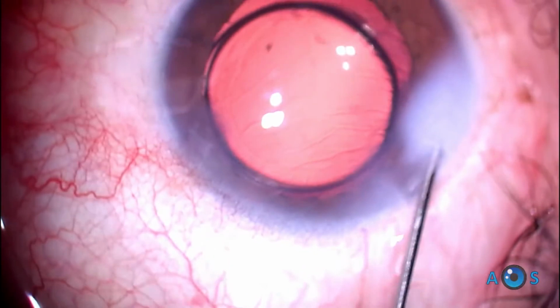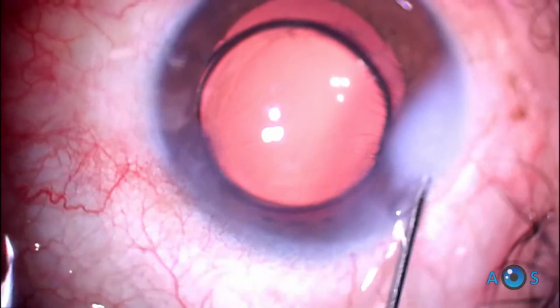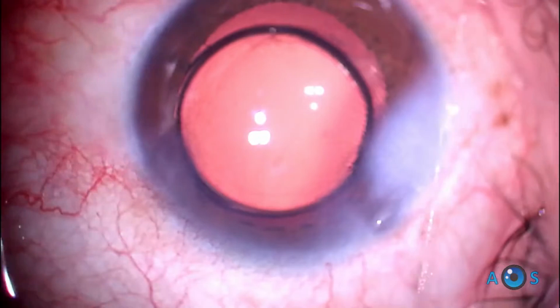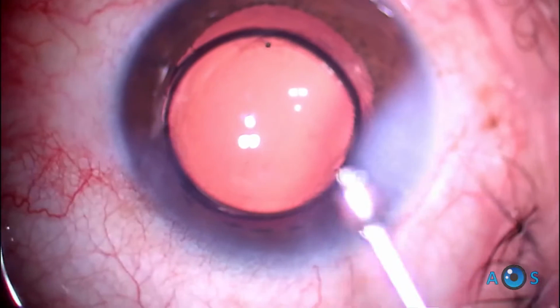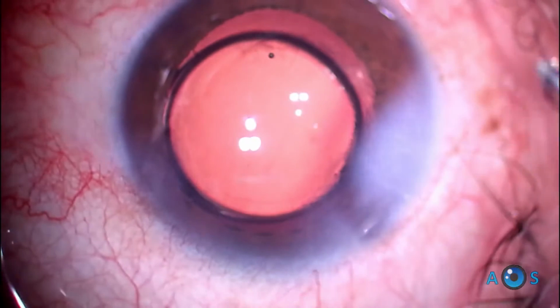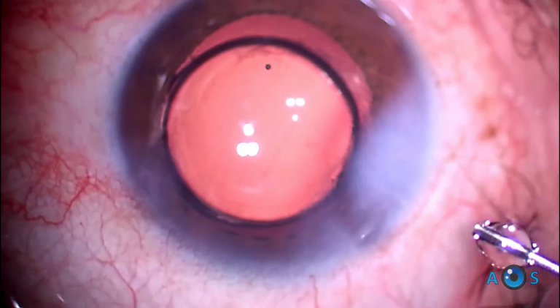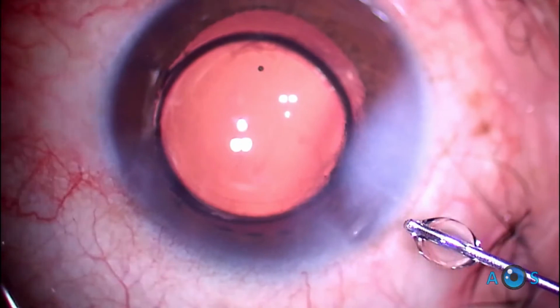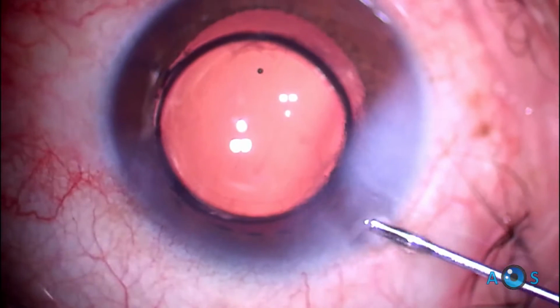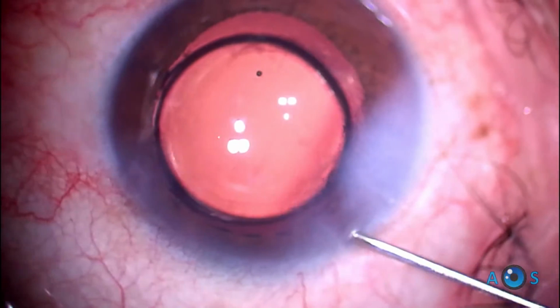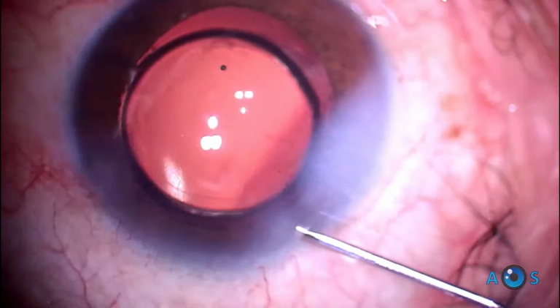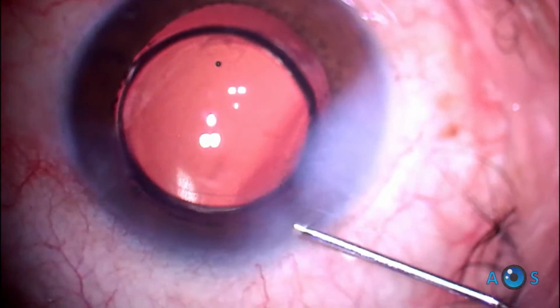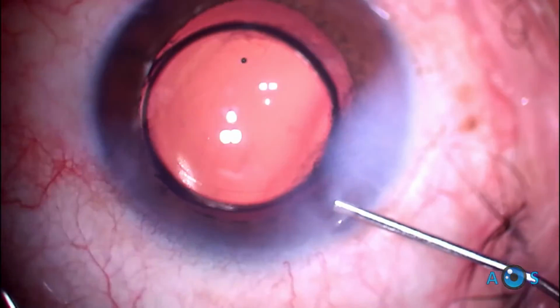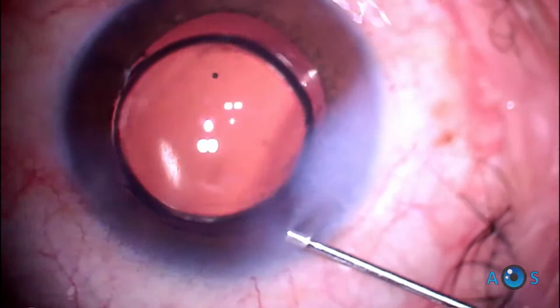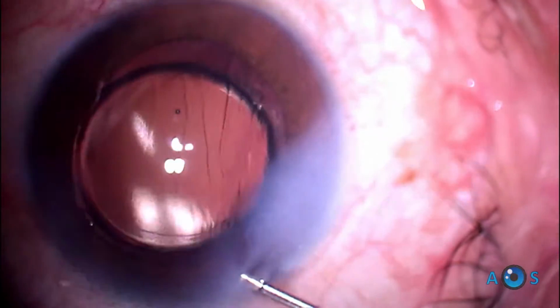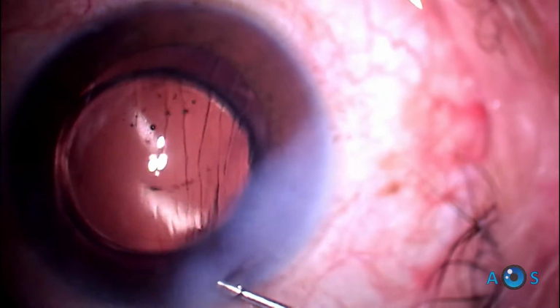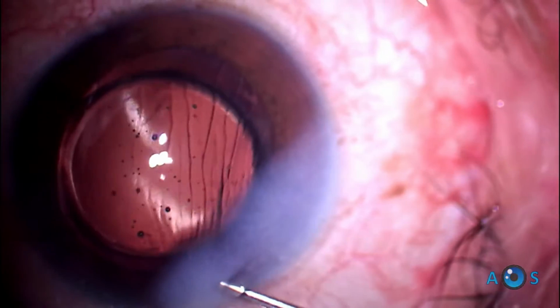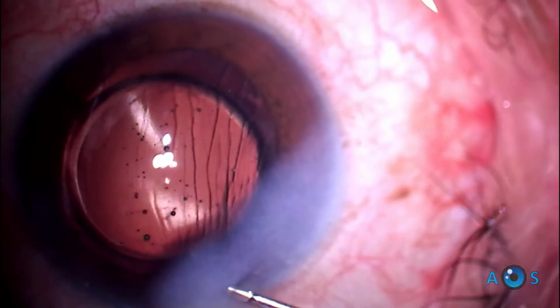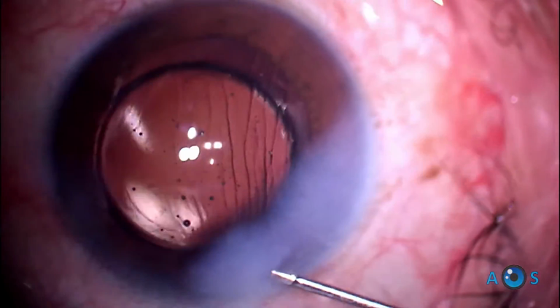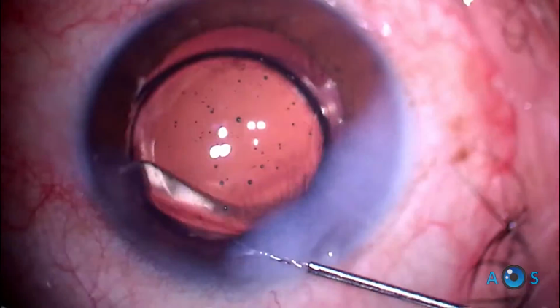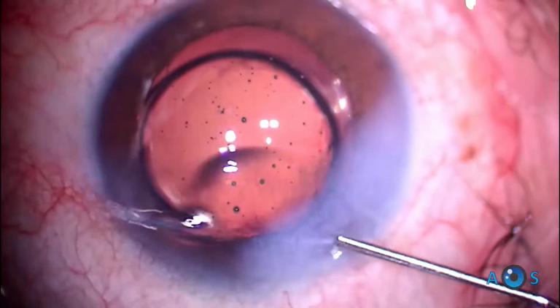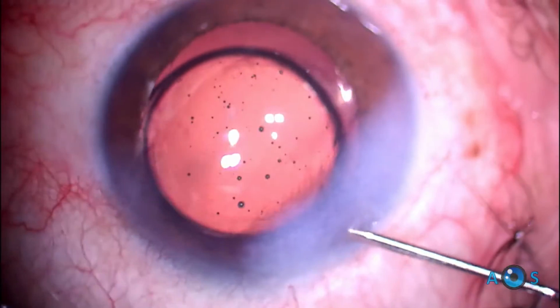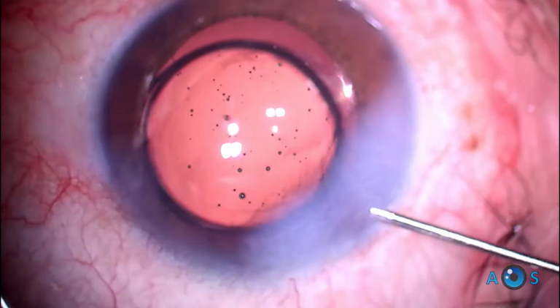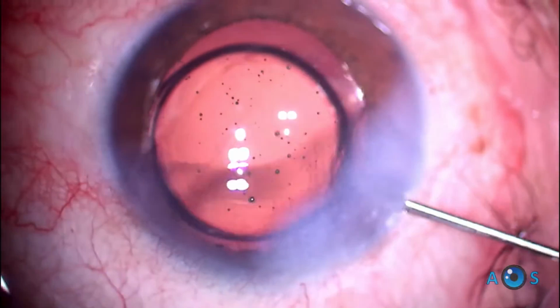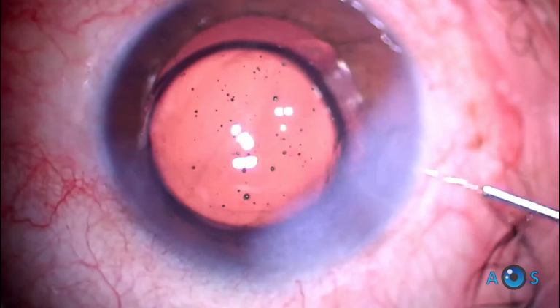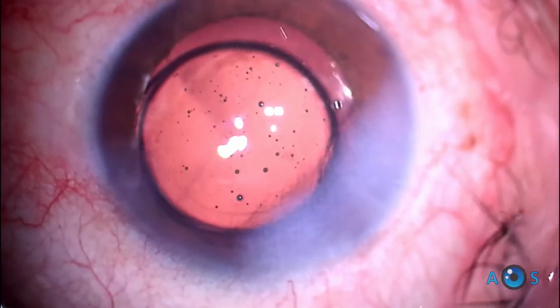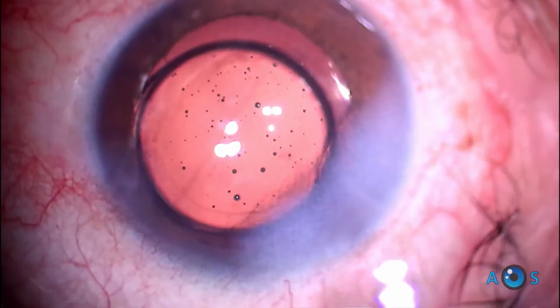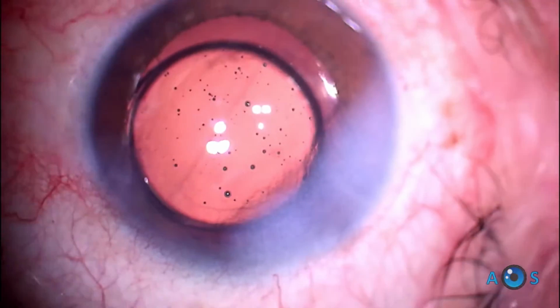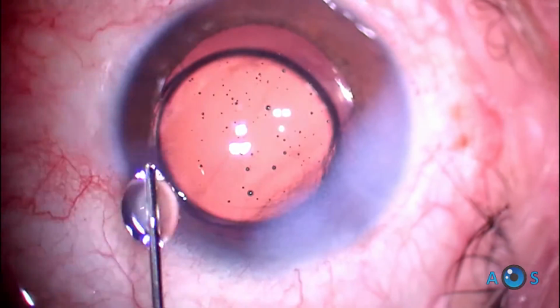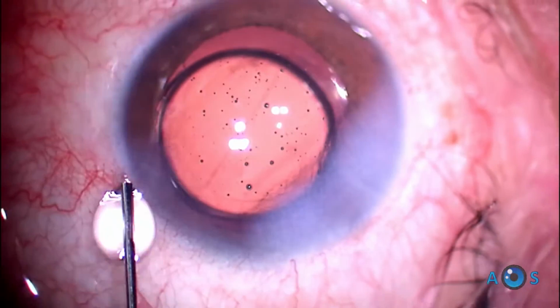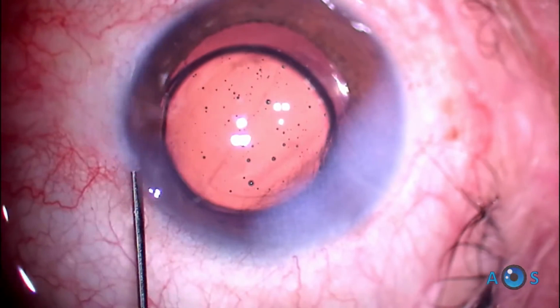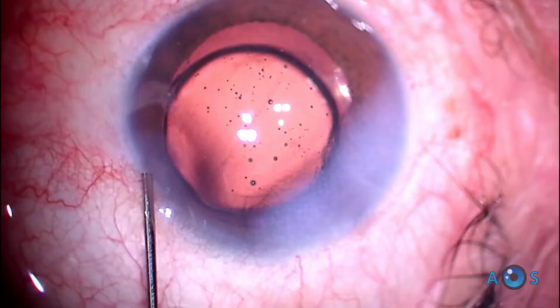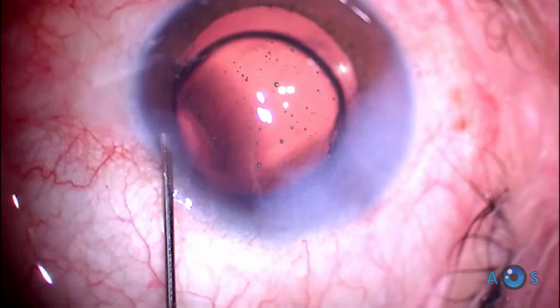The corneal incisions are hydrated, and this beautiful case is successfully completed.